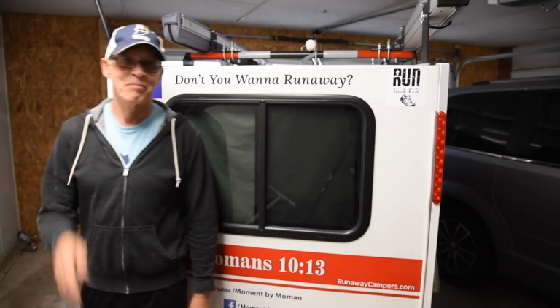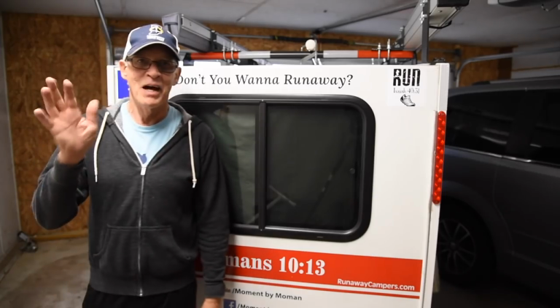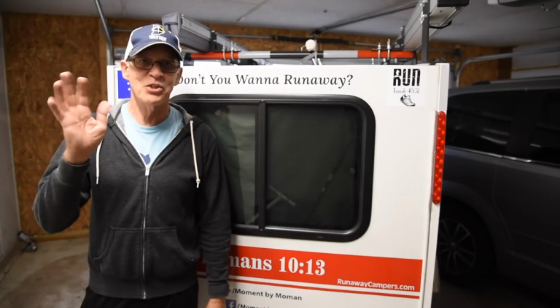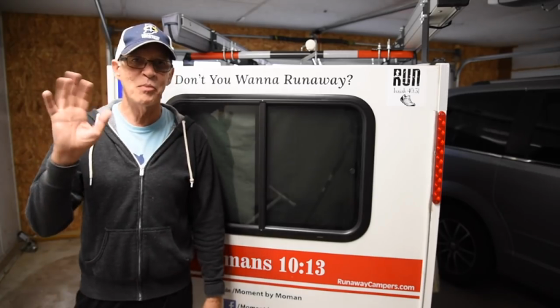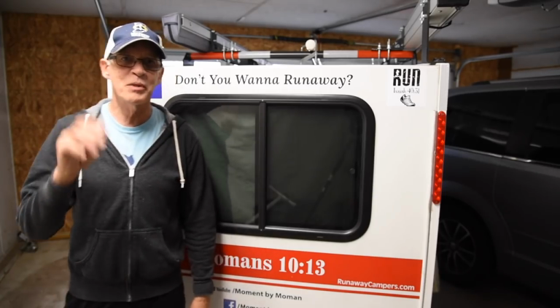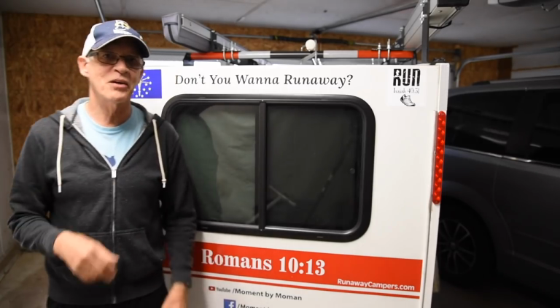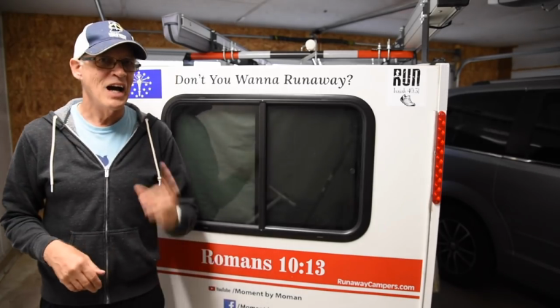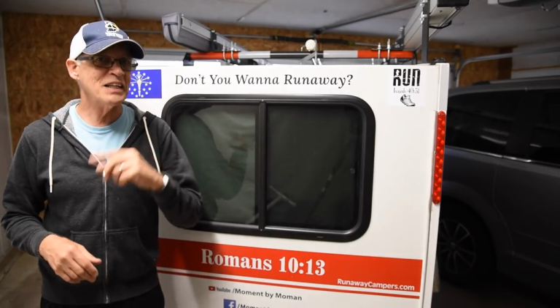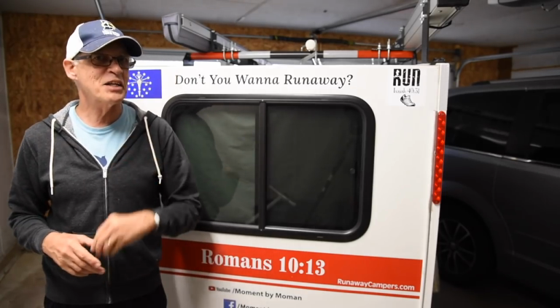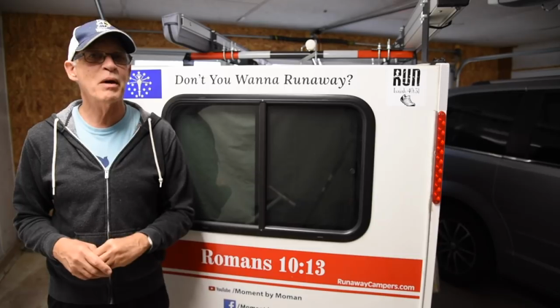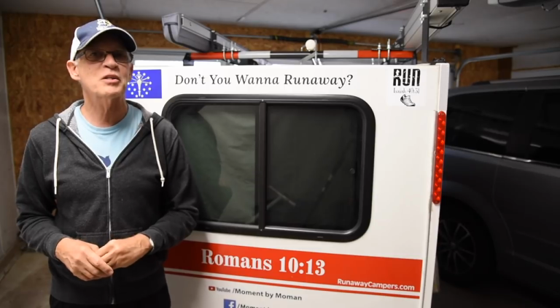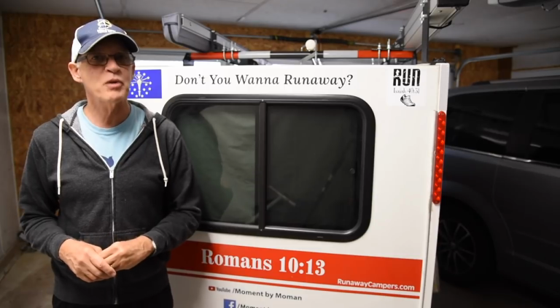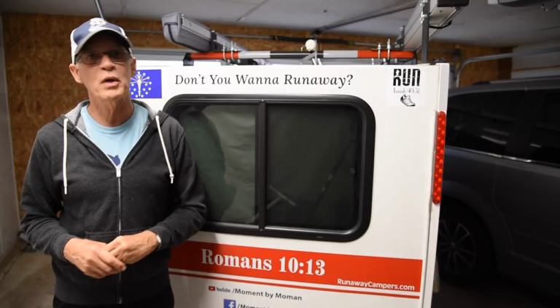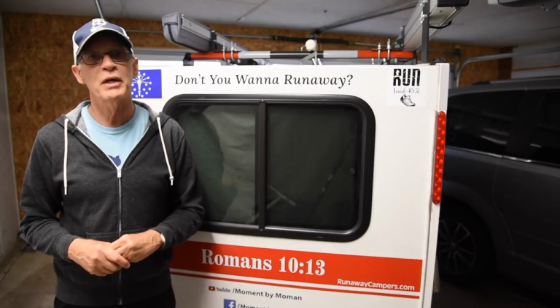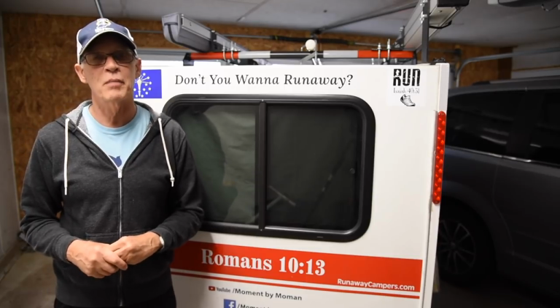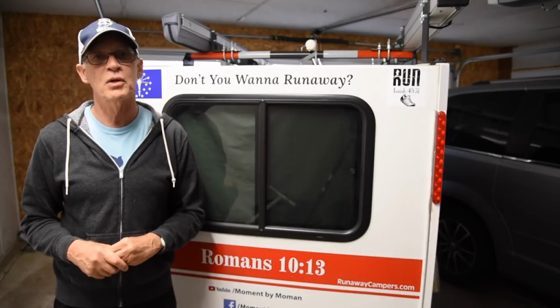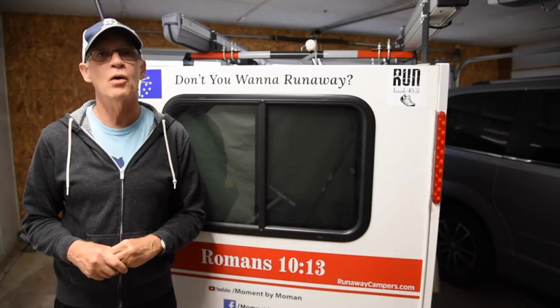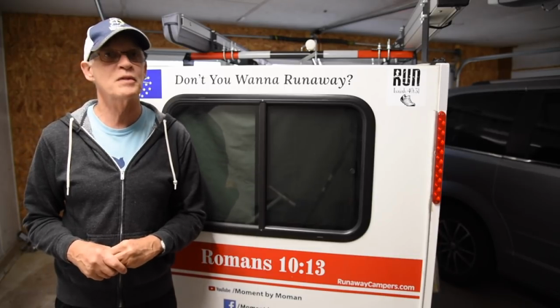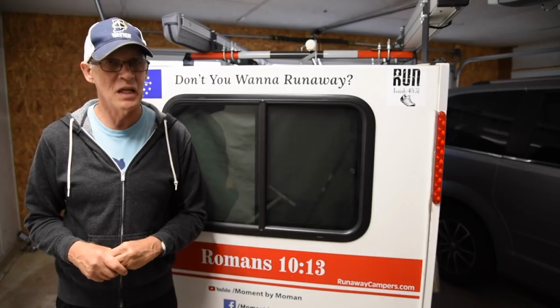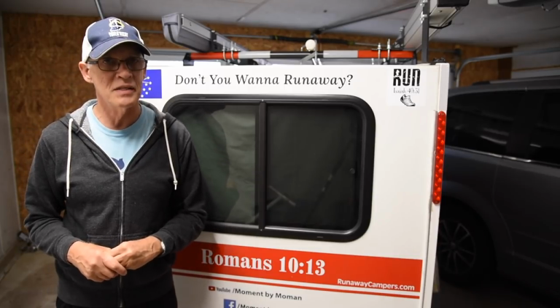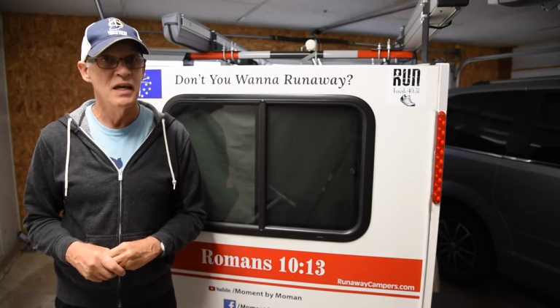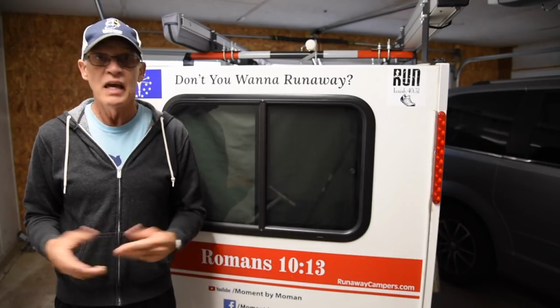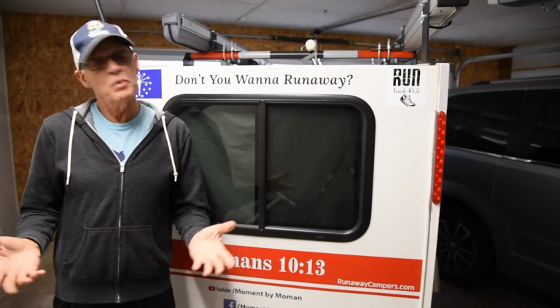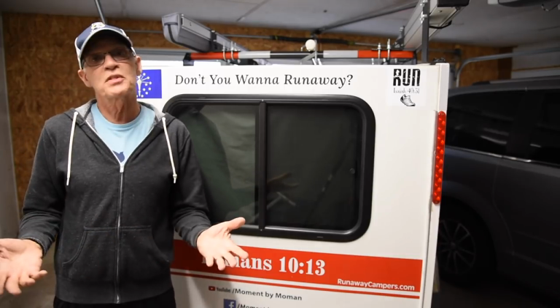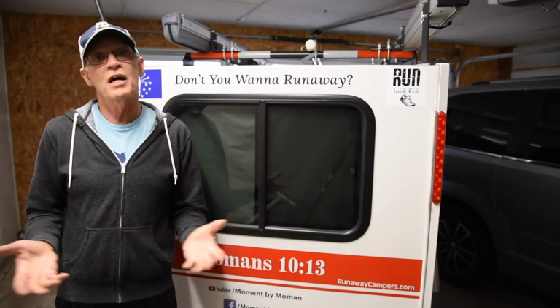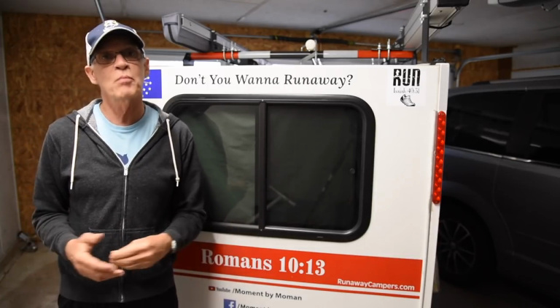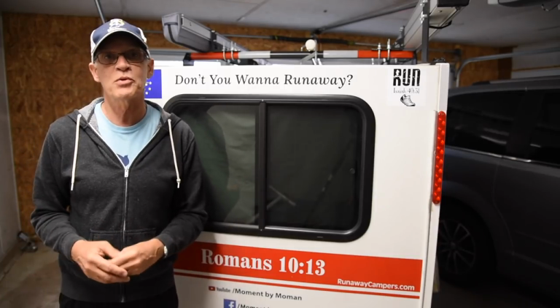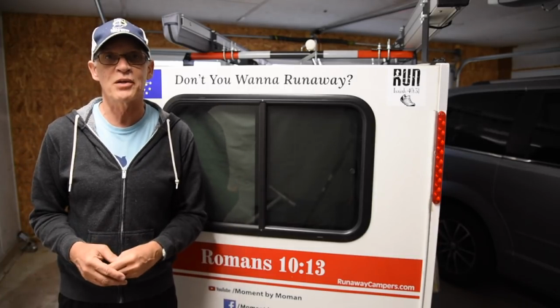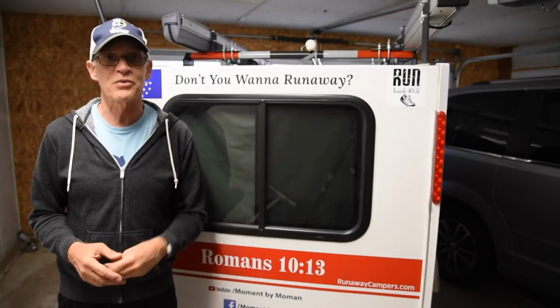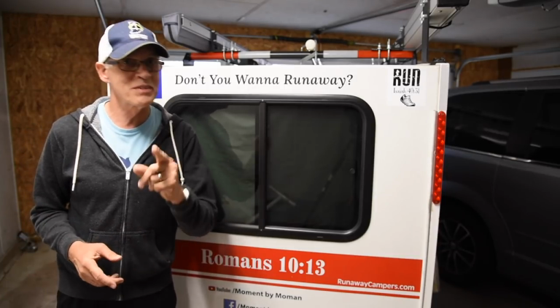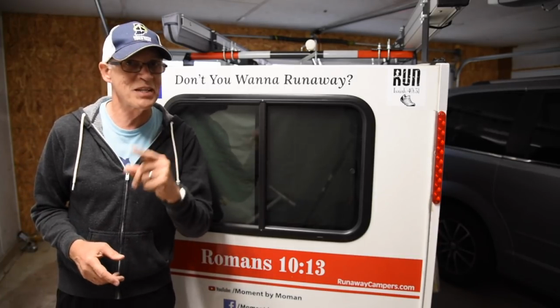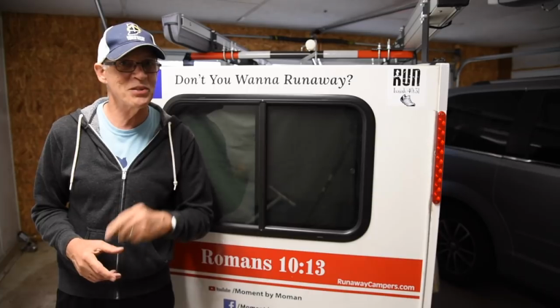Hi, Charles Momin here. I'd like to tell you about a special Runaway Camper called the Slice. It was designed for motorcycles. Stay tuned.